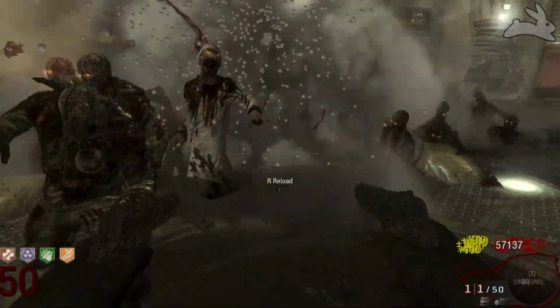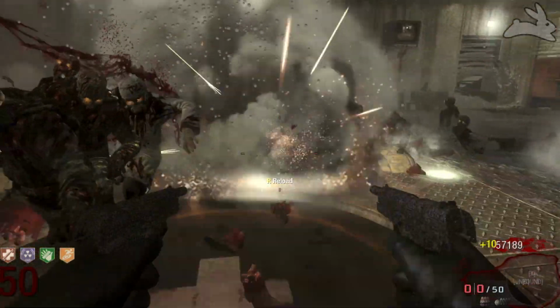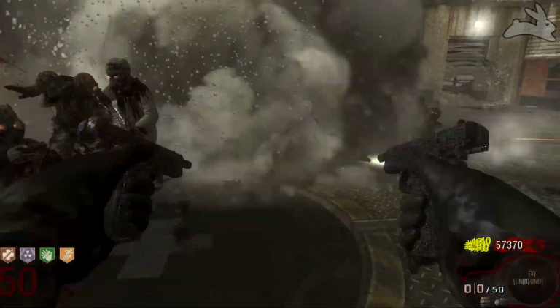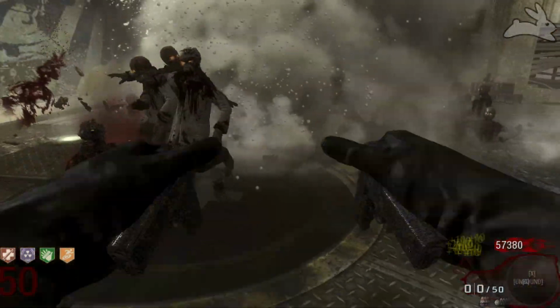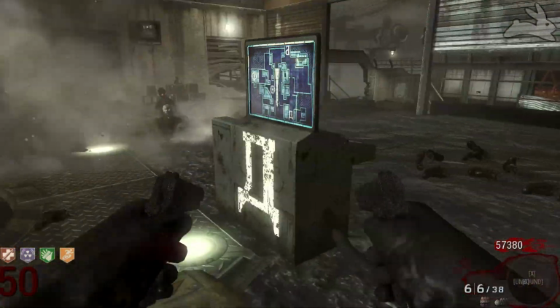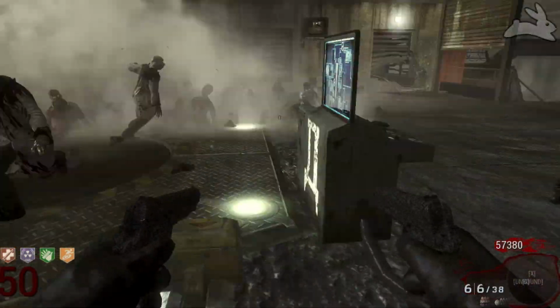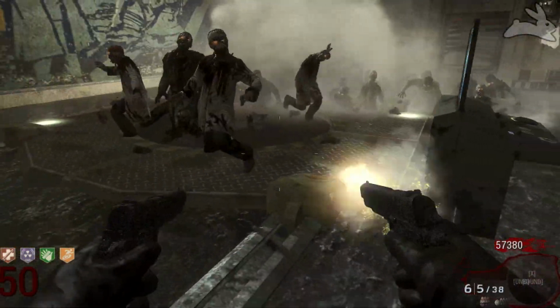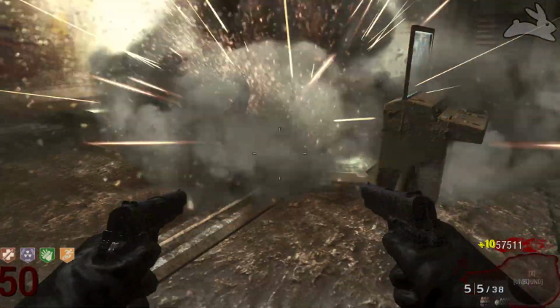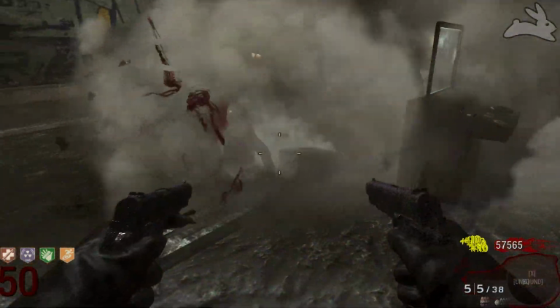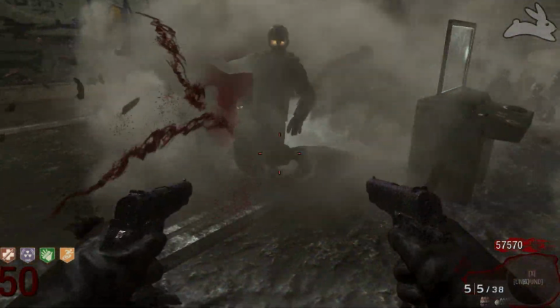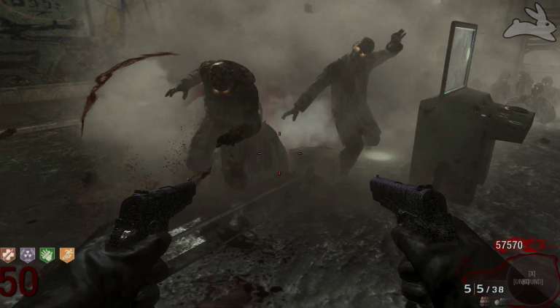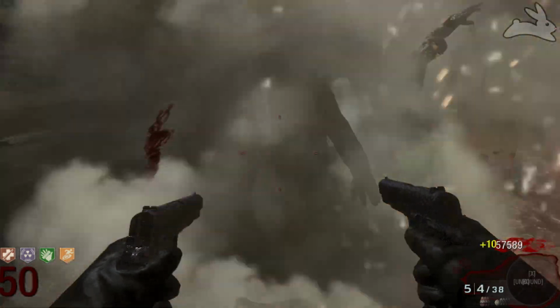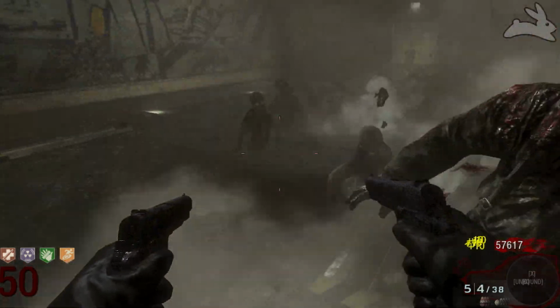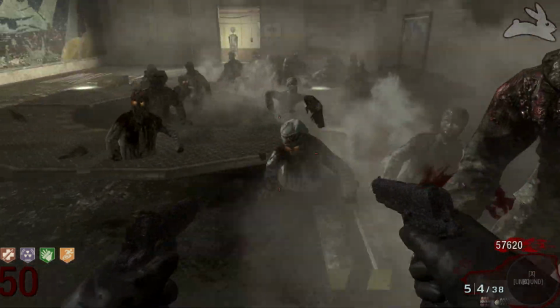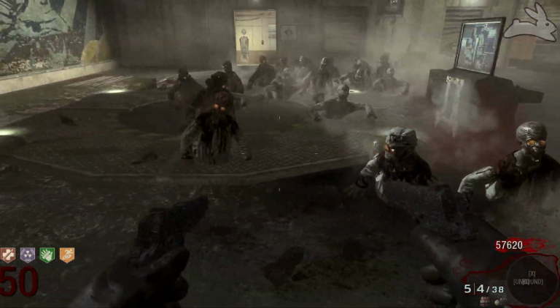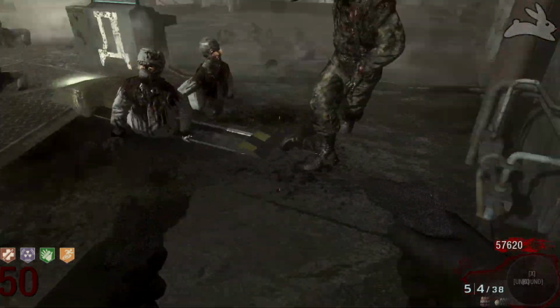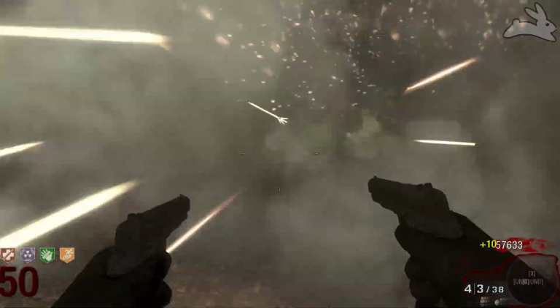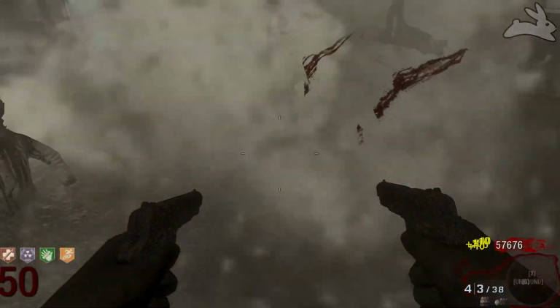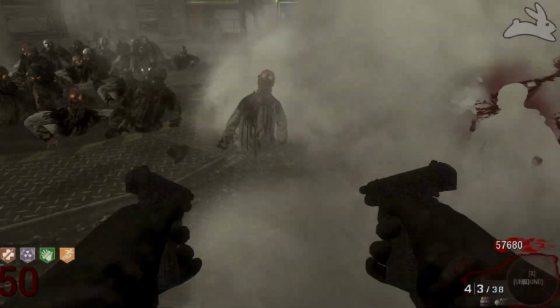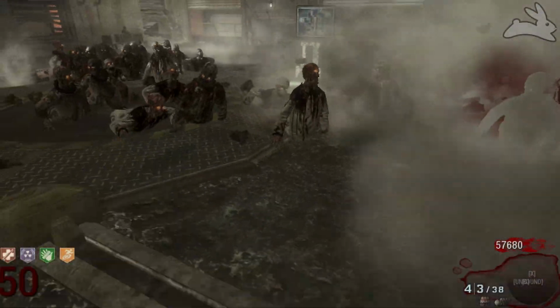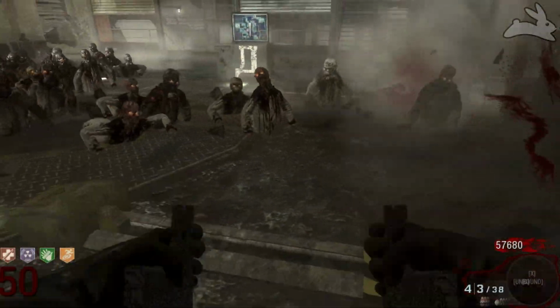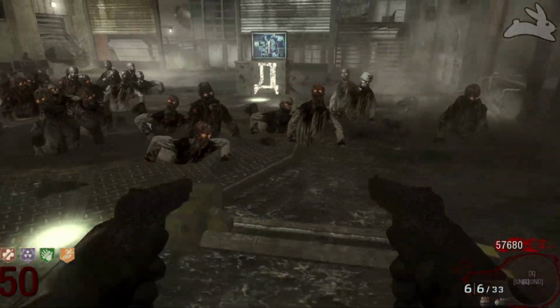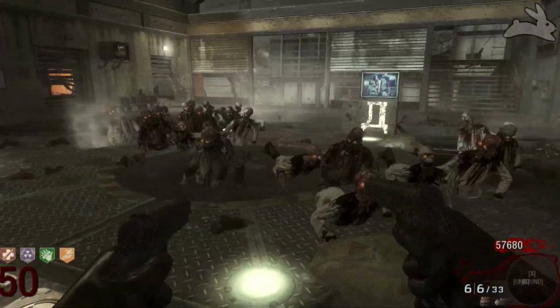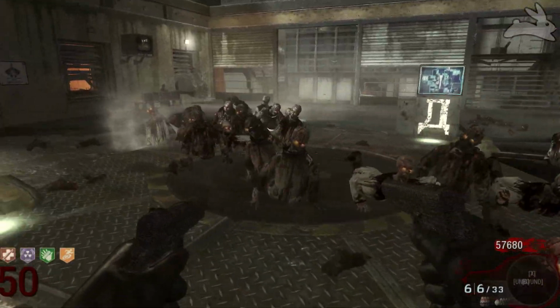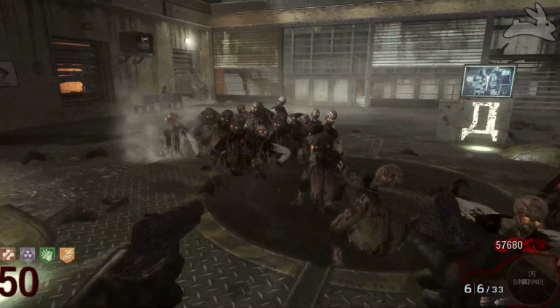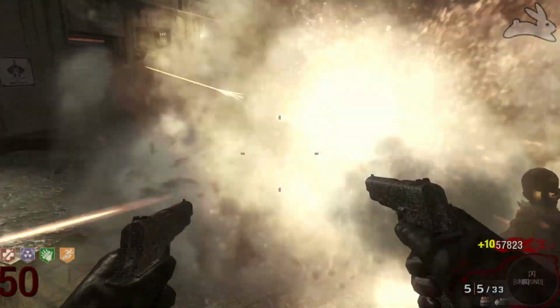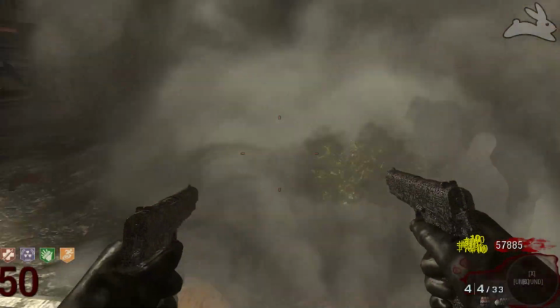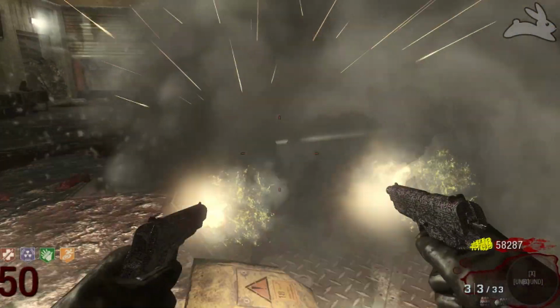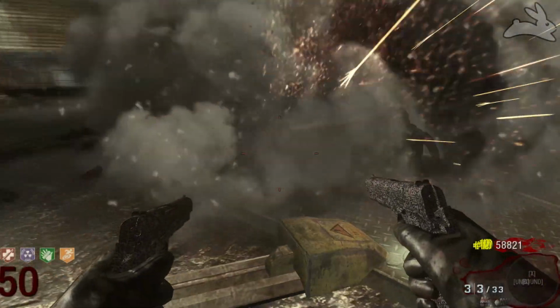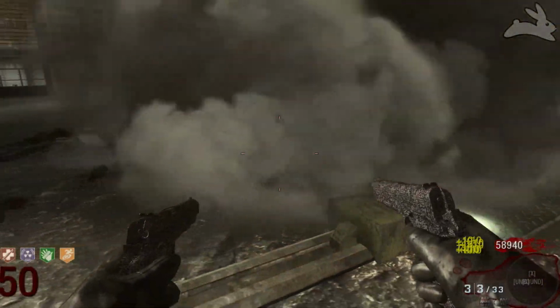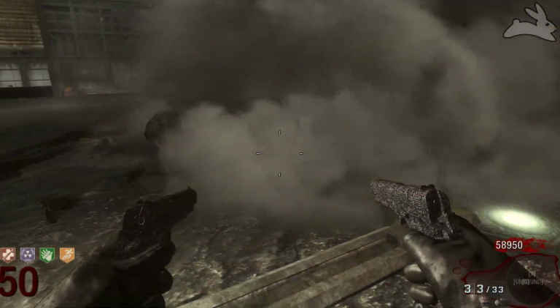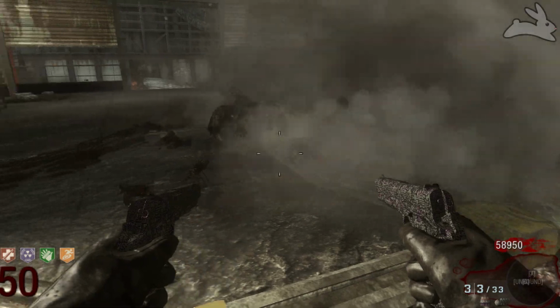If you can get Mustang and Sally and PhD Flopper, you're going to be set, because those two make for an amazing combination, and I really wouldn't use Mustang and Sally without PhD Flopper.